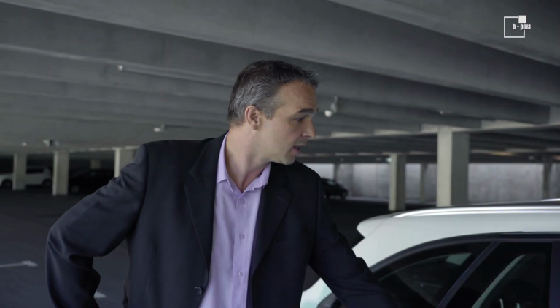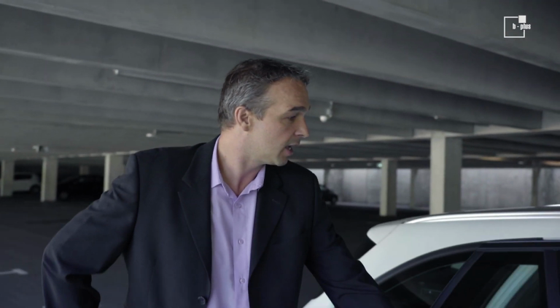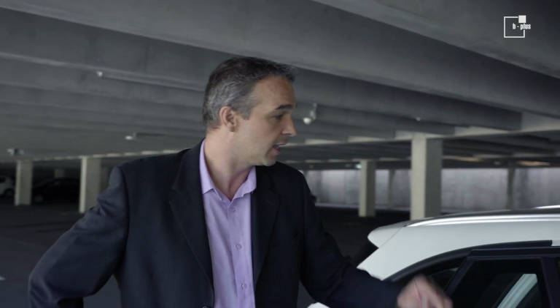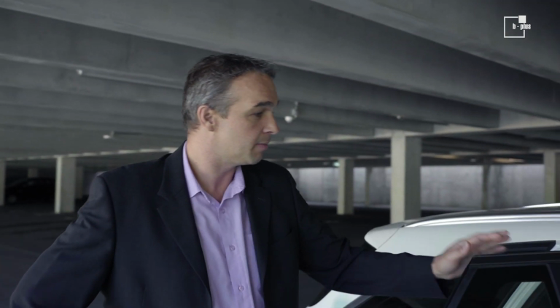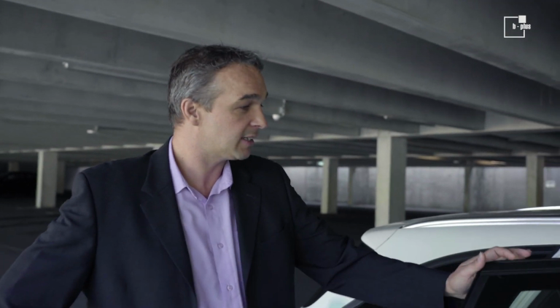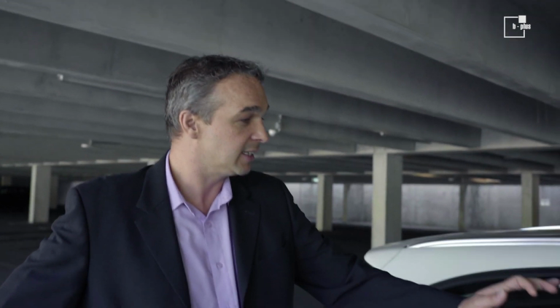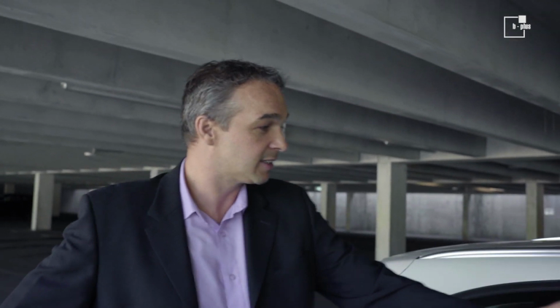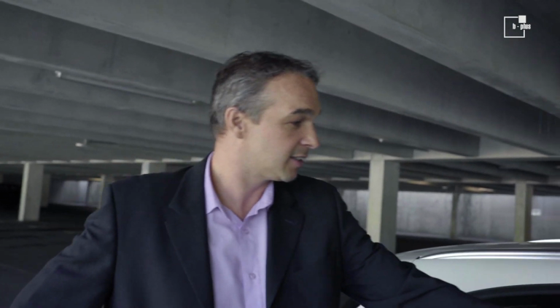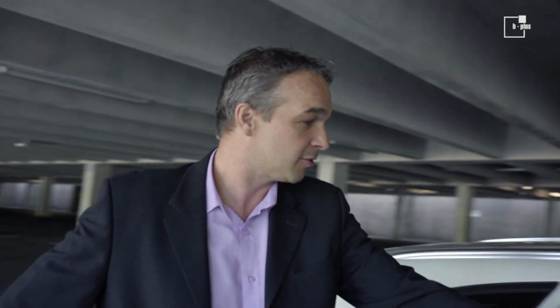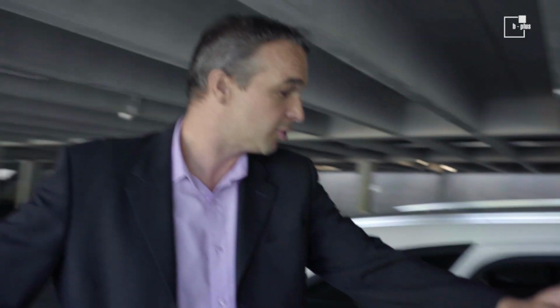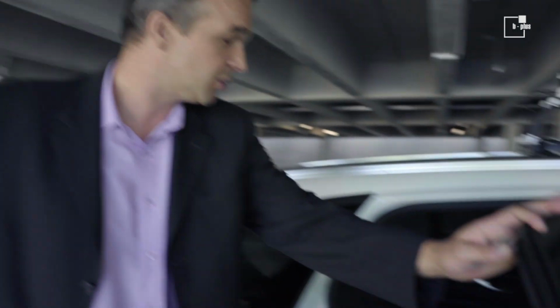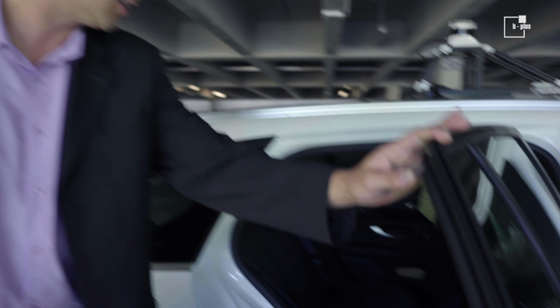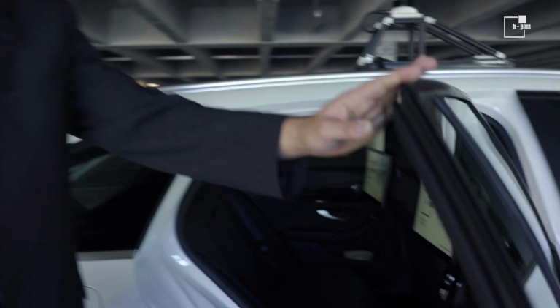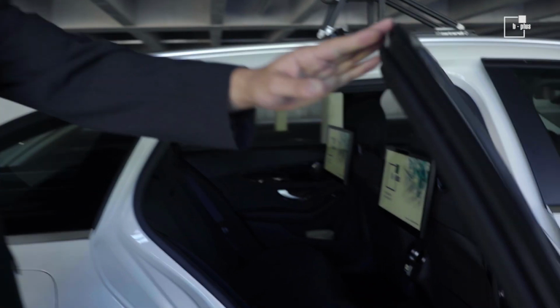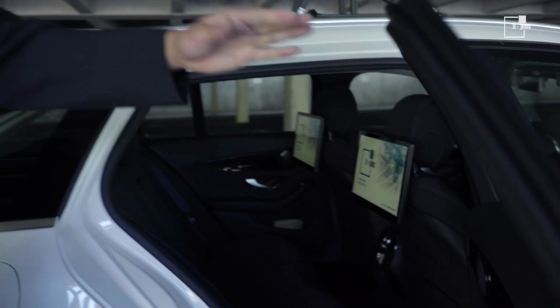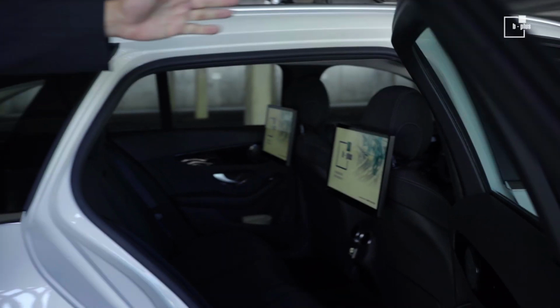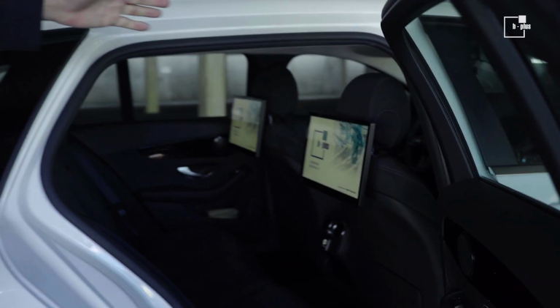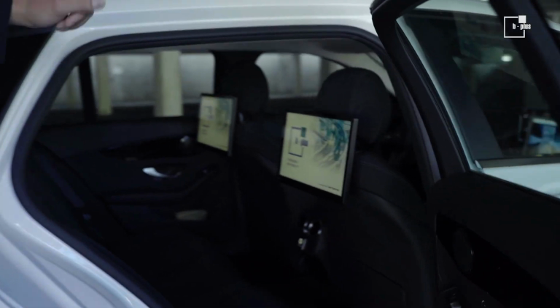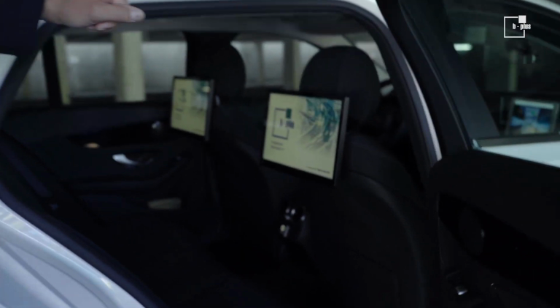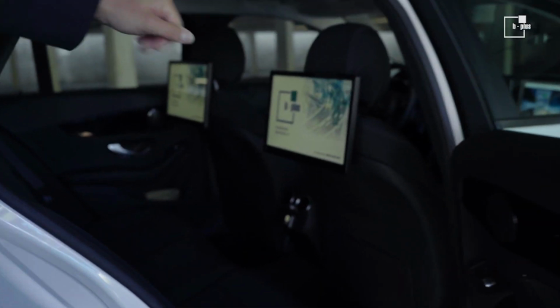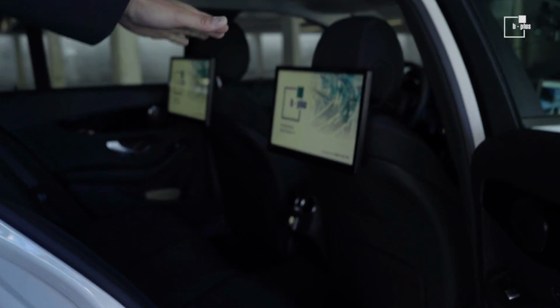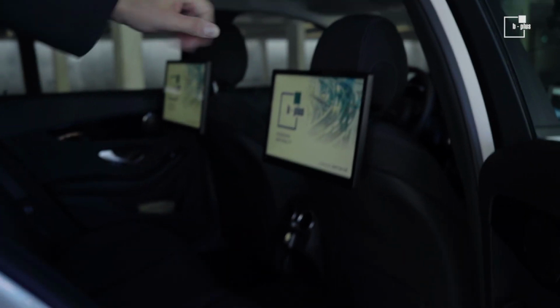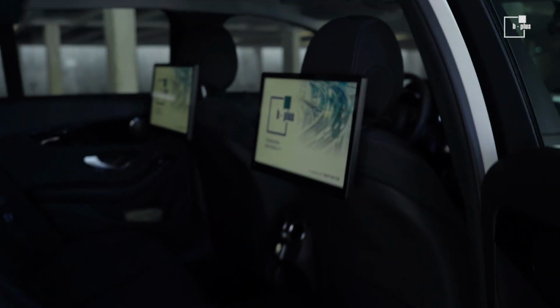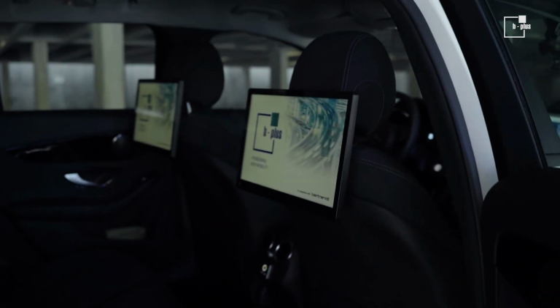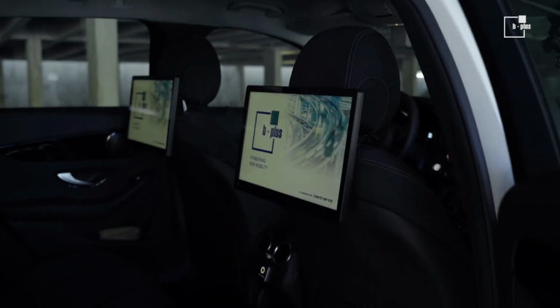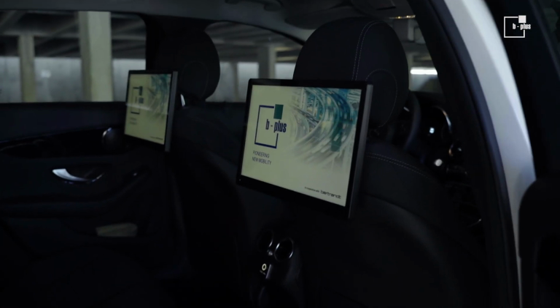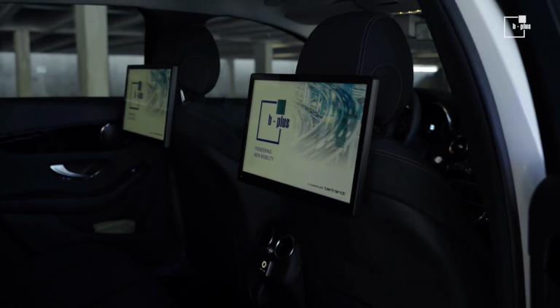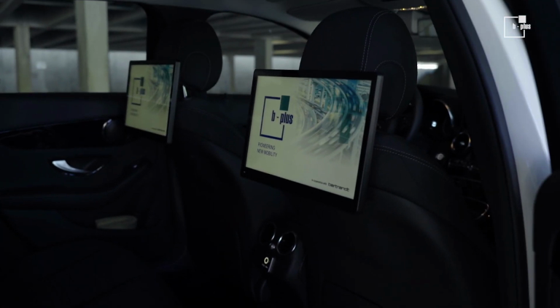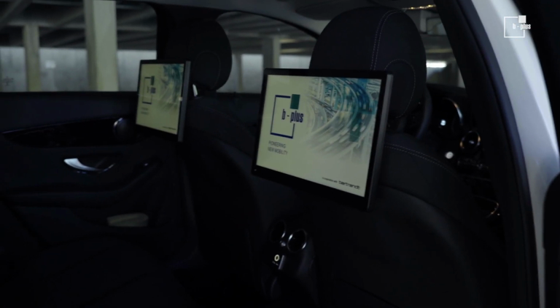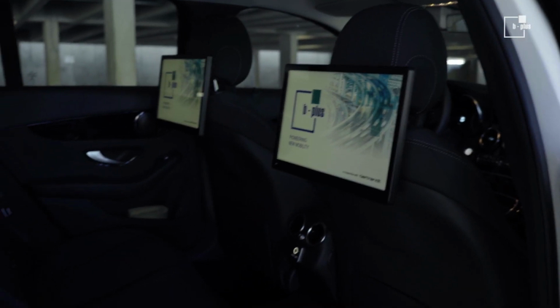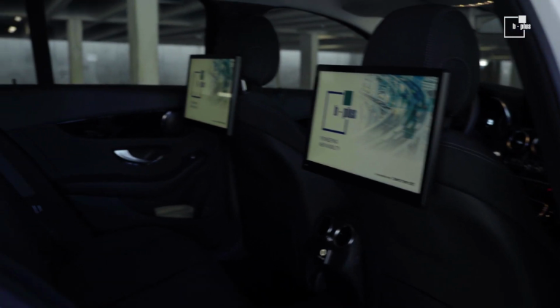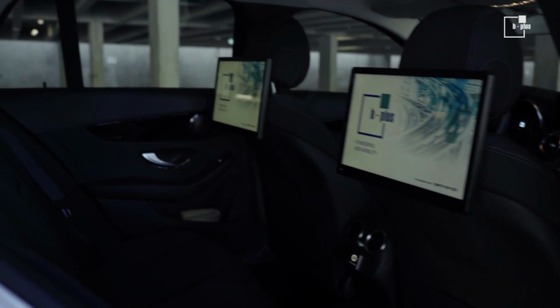We have the back seats — of course just for demo purposes — with our two flat-screen monitors.